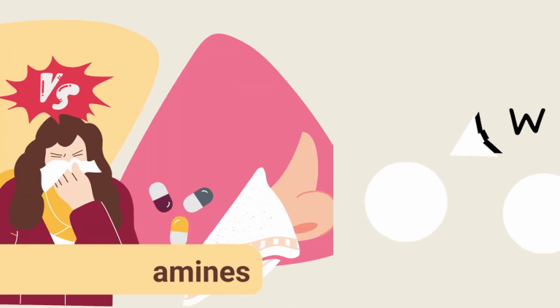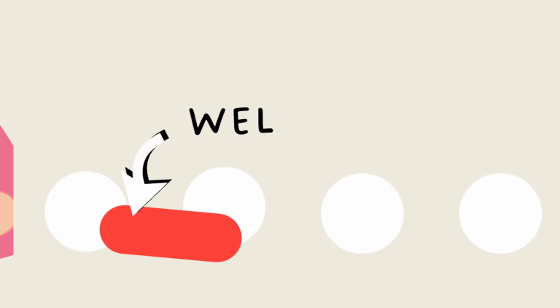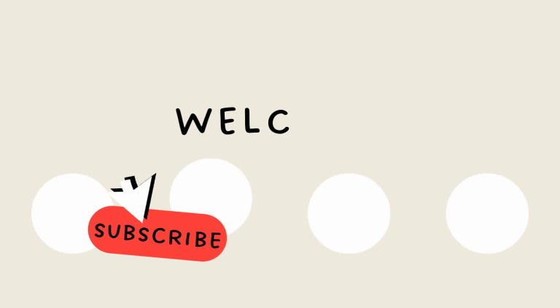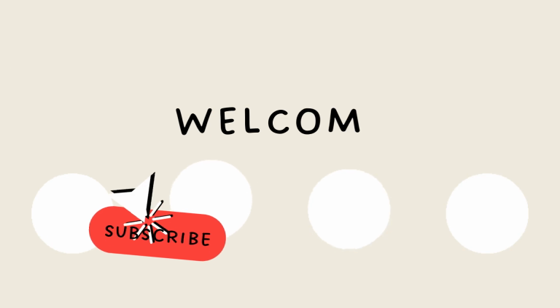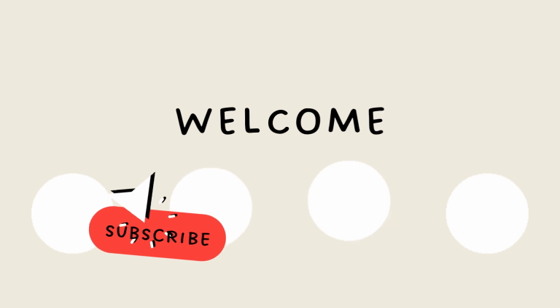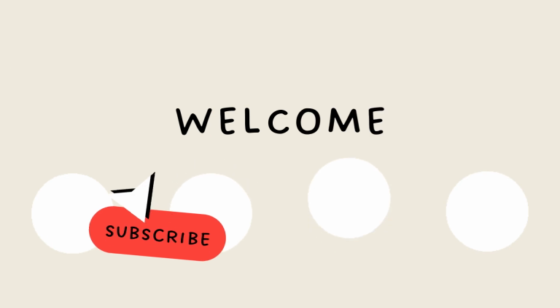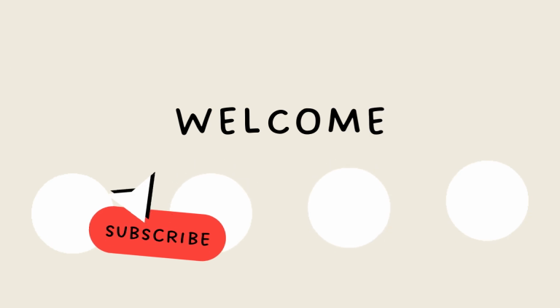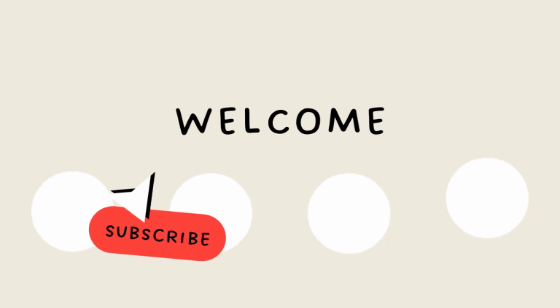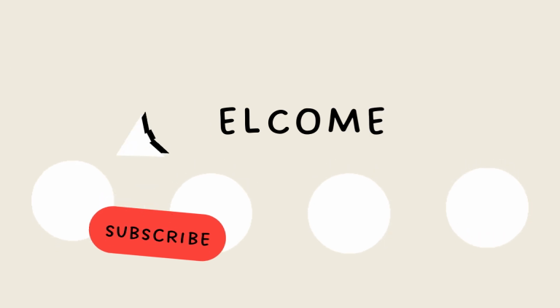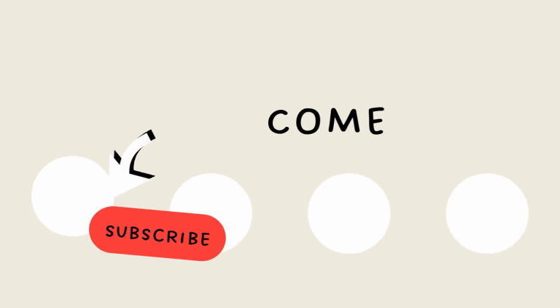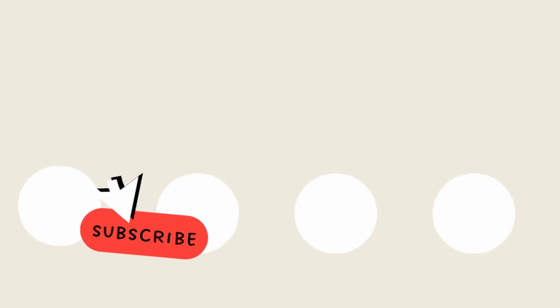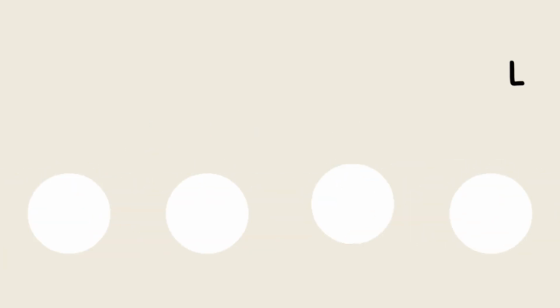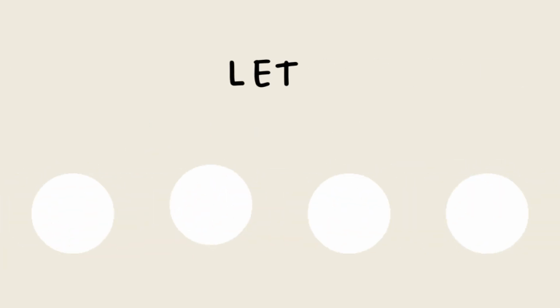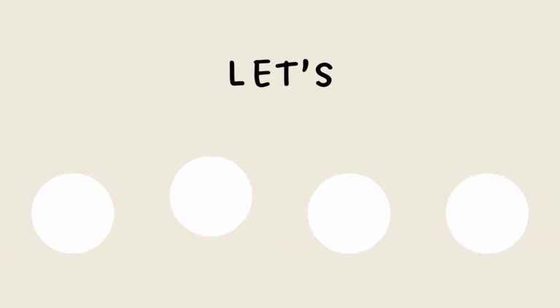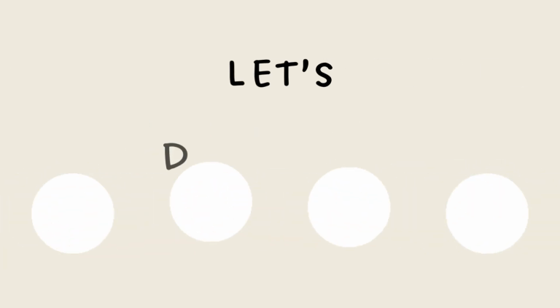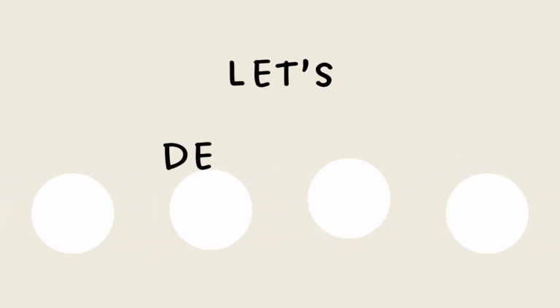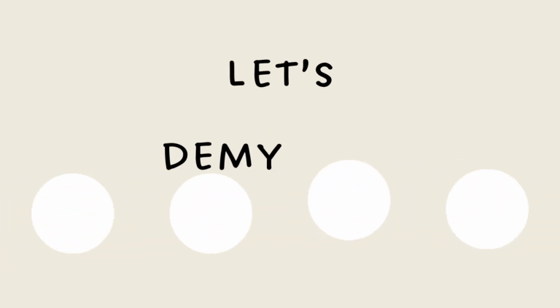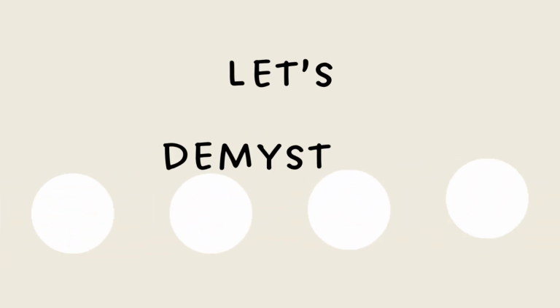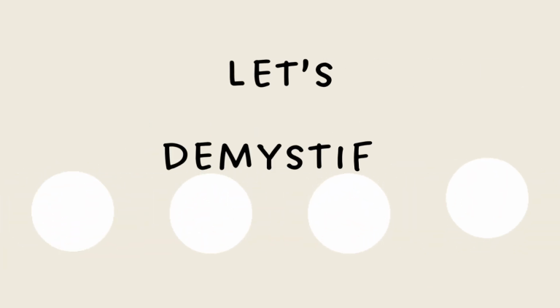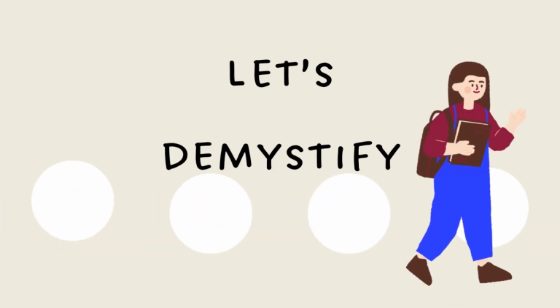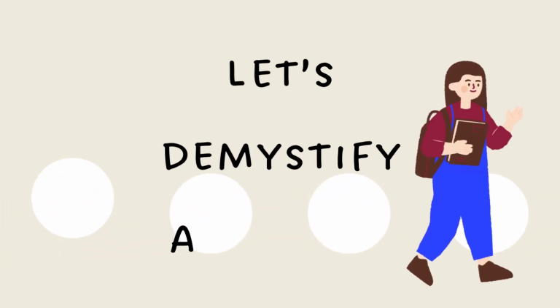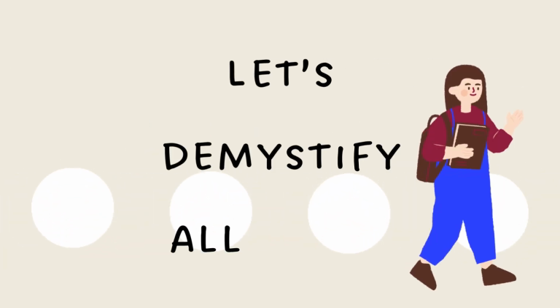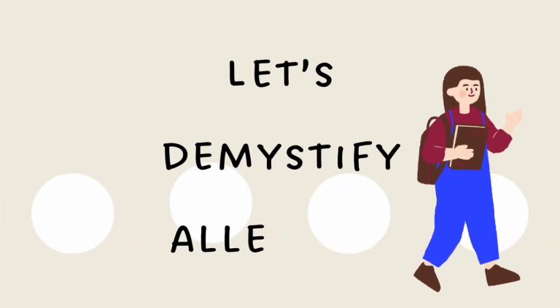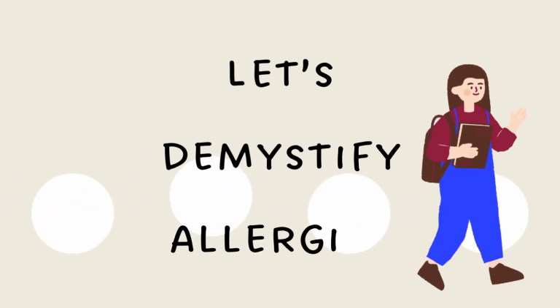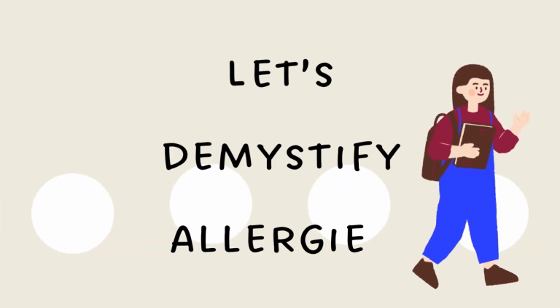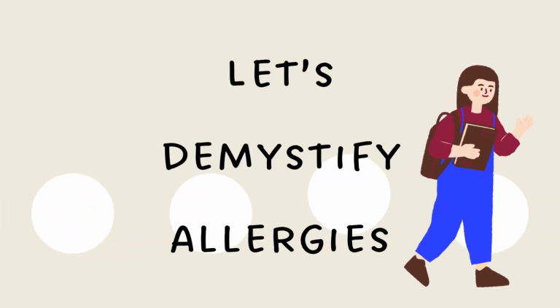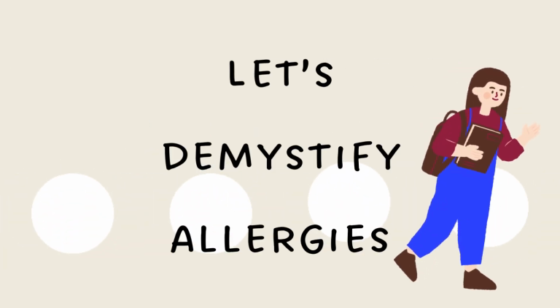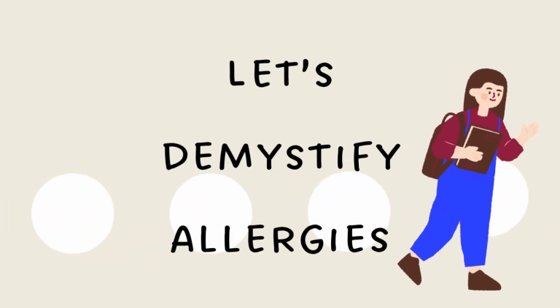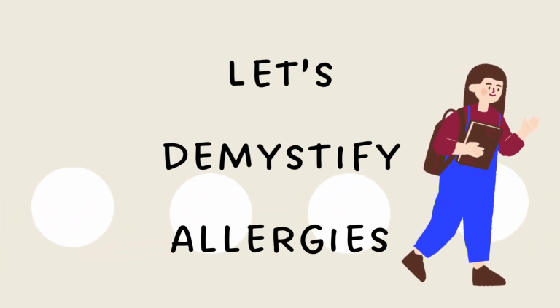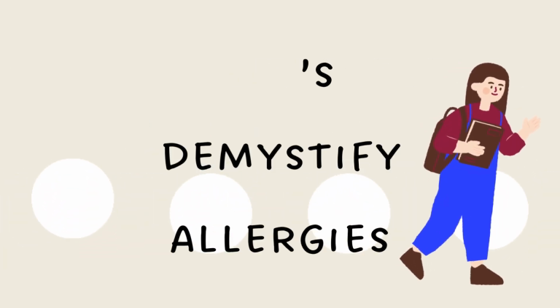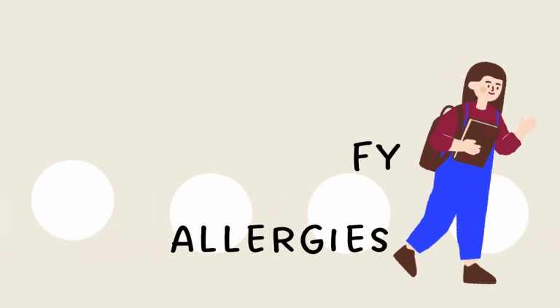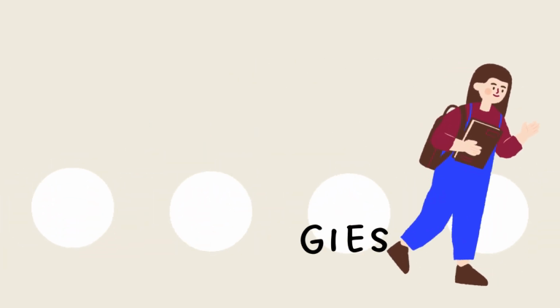Welcome to the Demystifying Medicine YouTube channel. Today we're going to be talking about allergies and how to combat them.